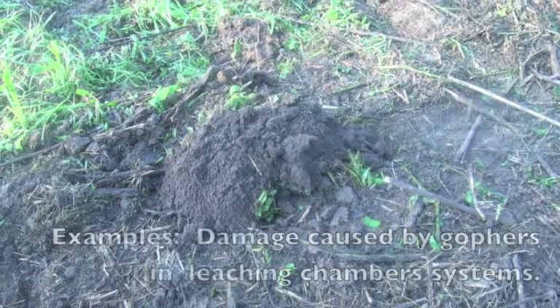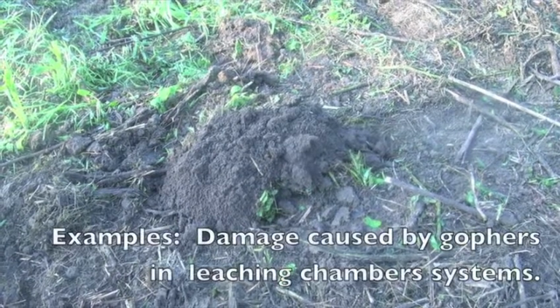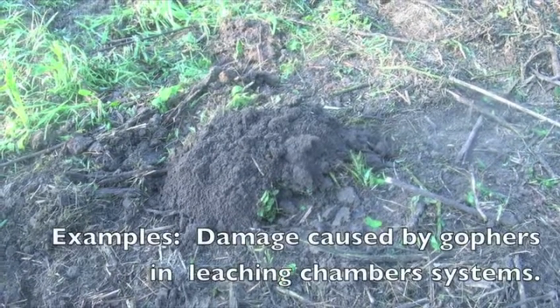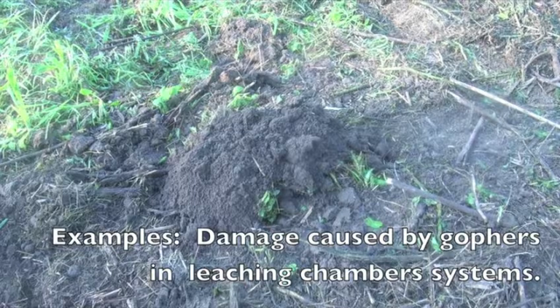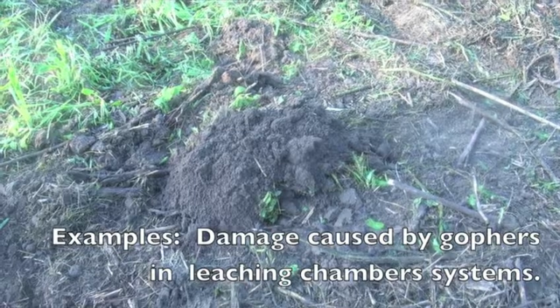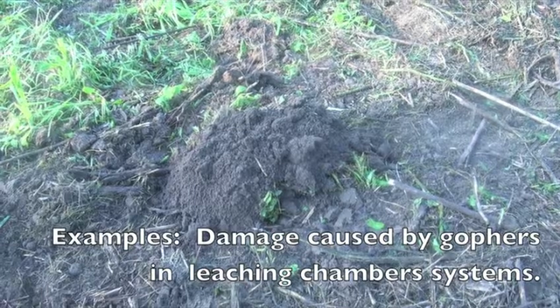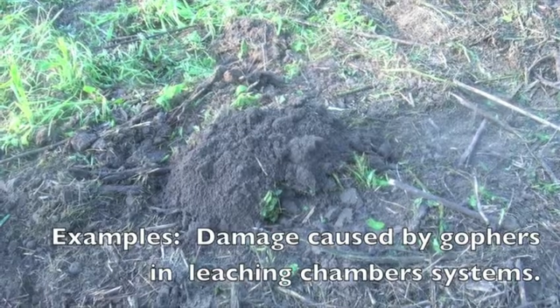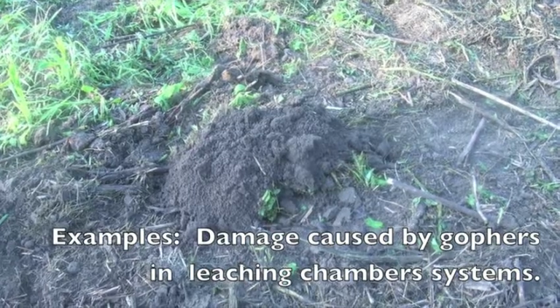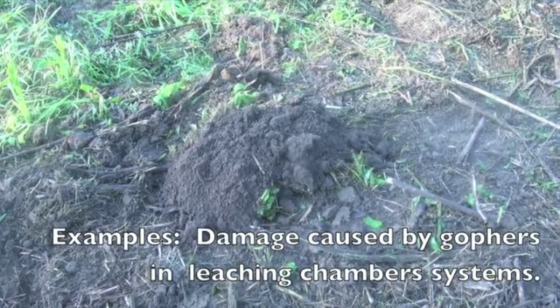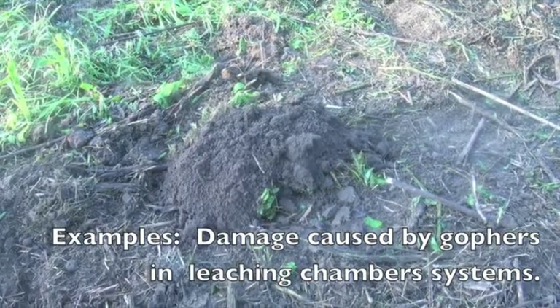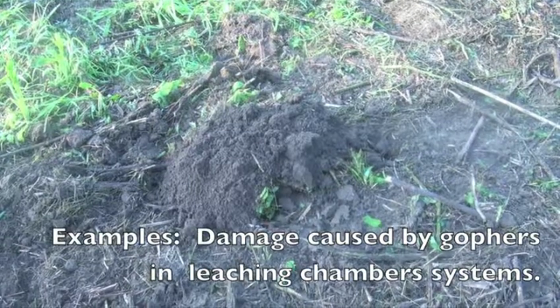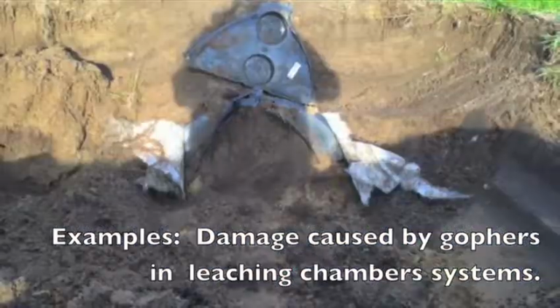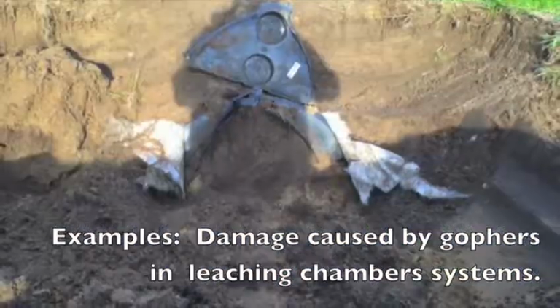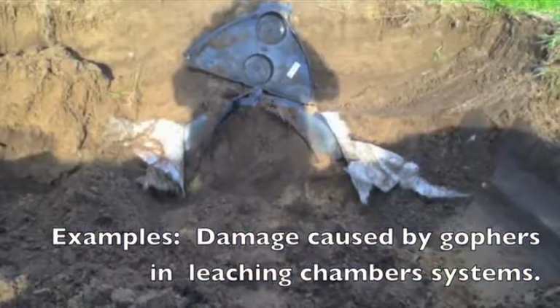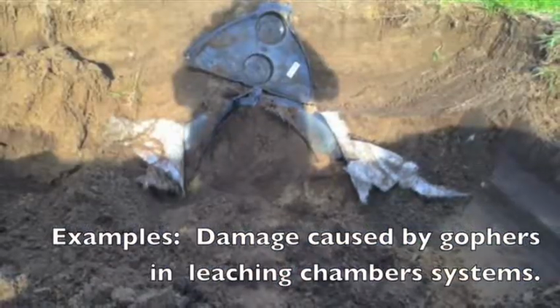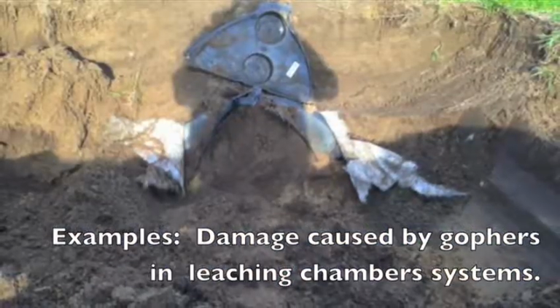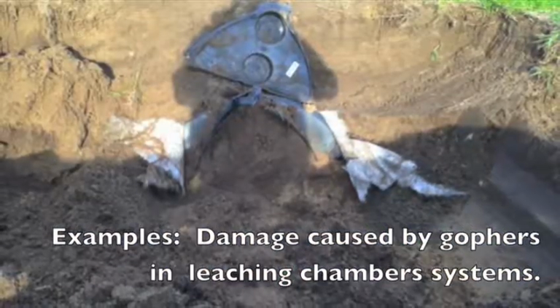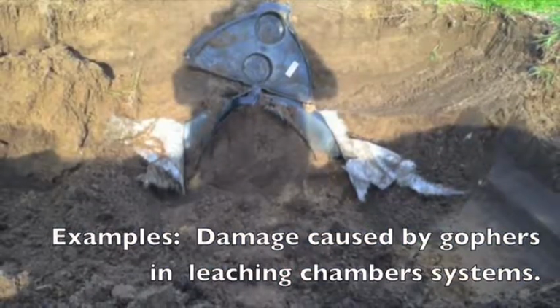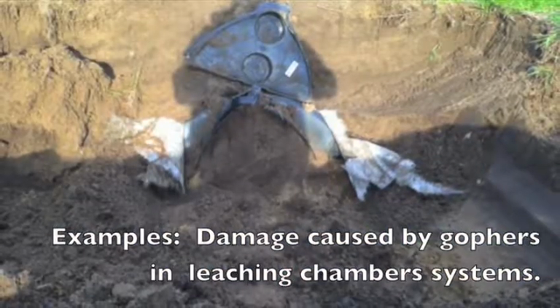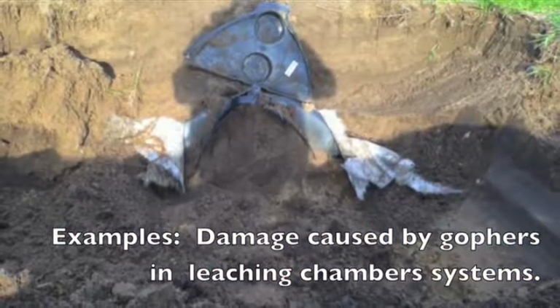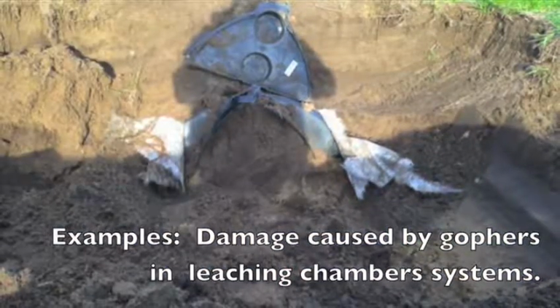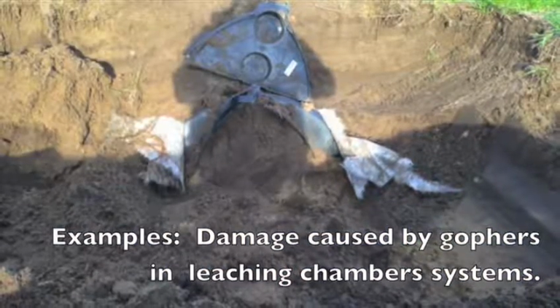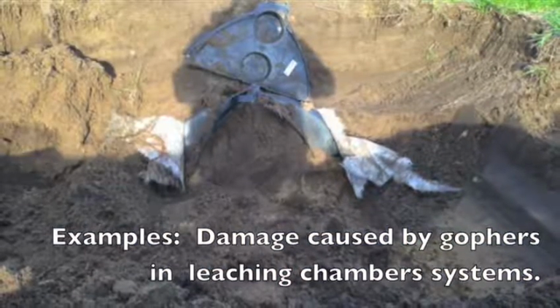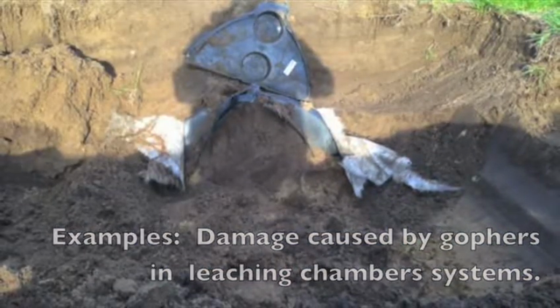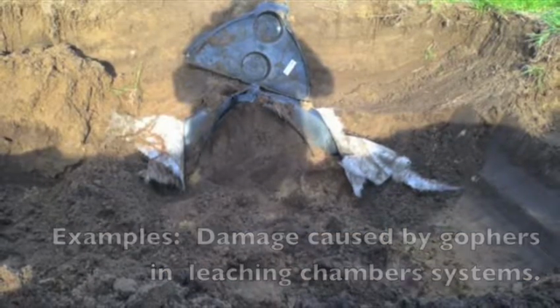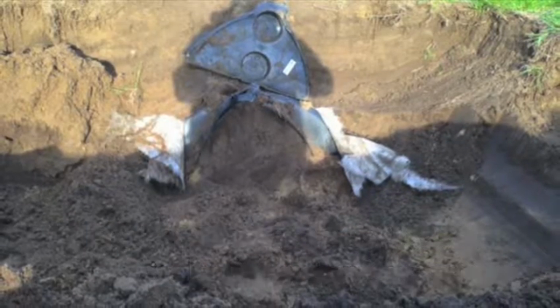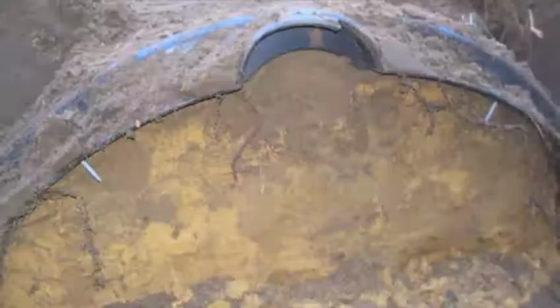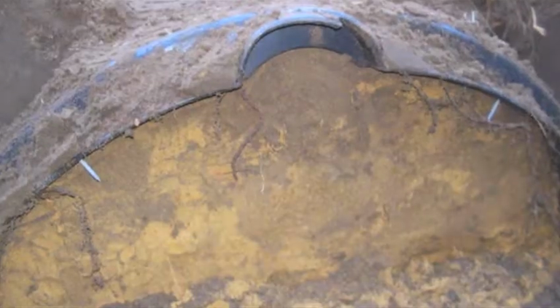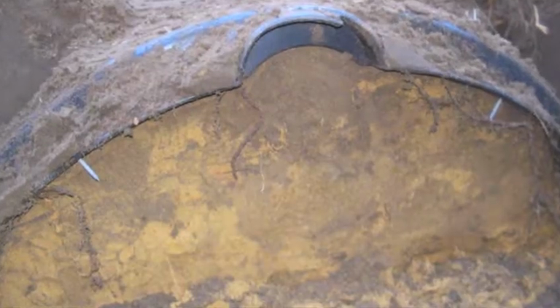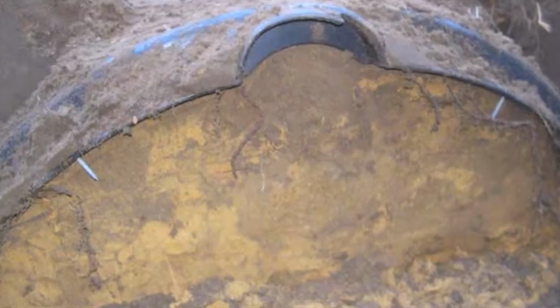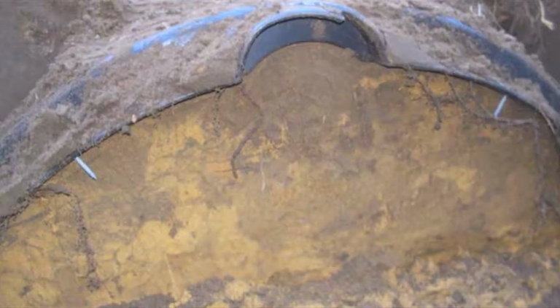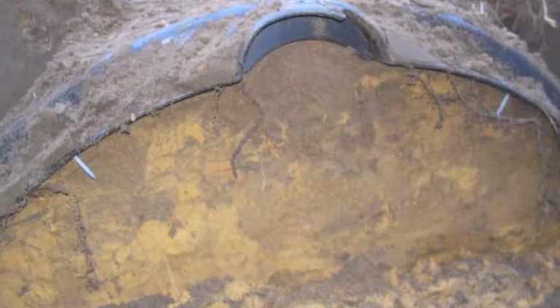The following are examples of damage caused by gophers in leaching chamber systems.